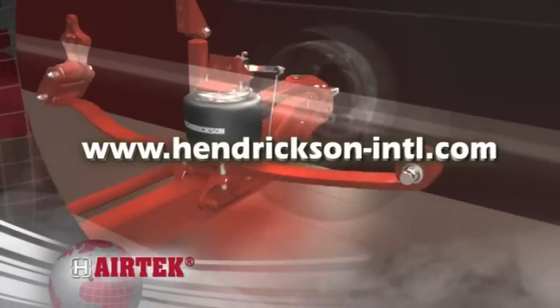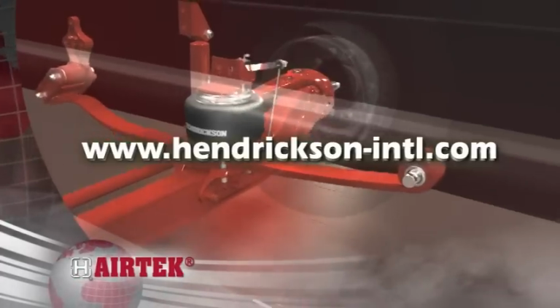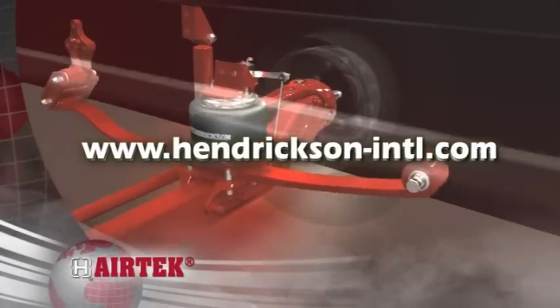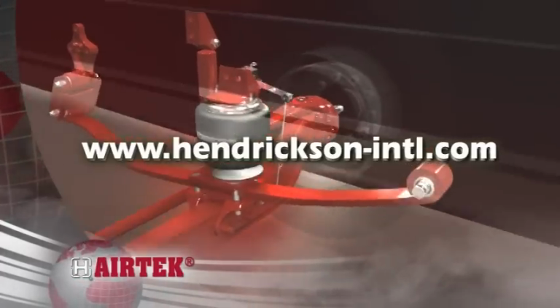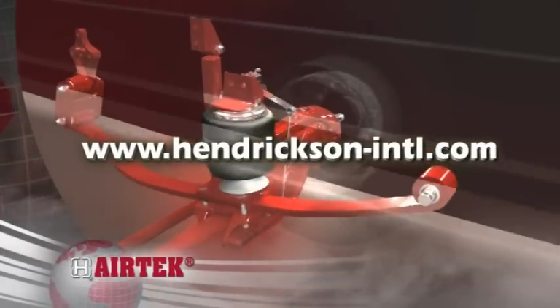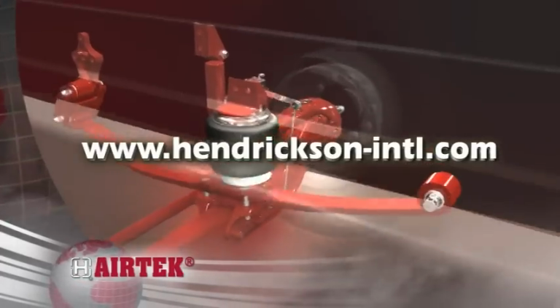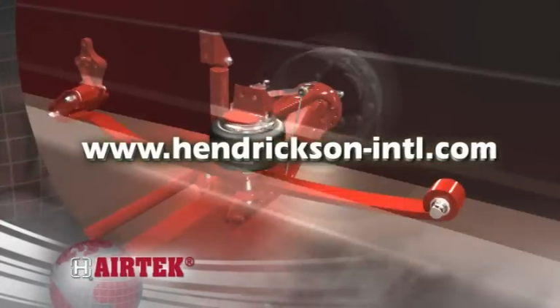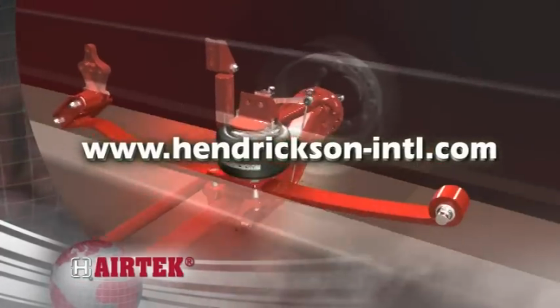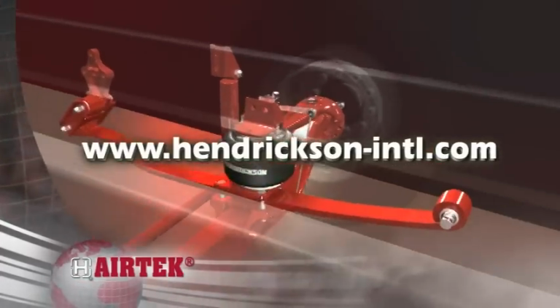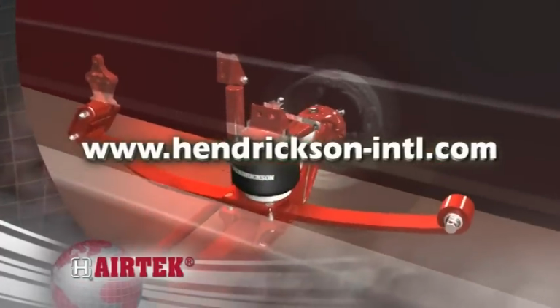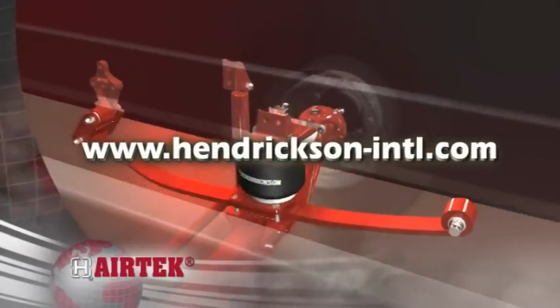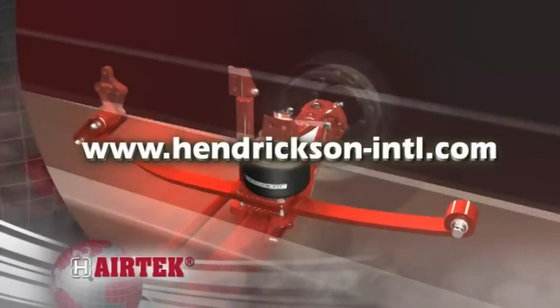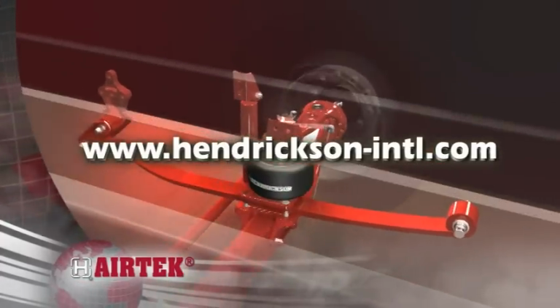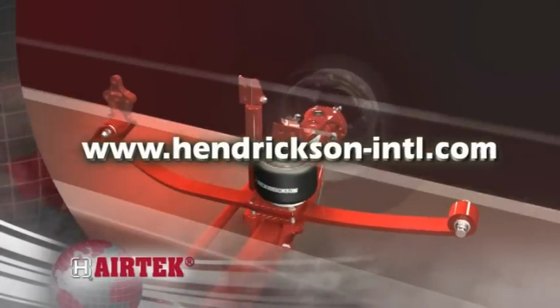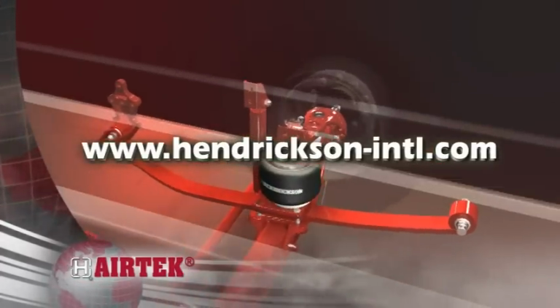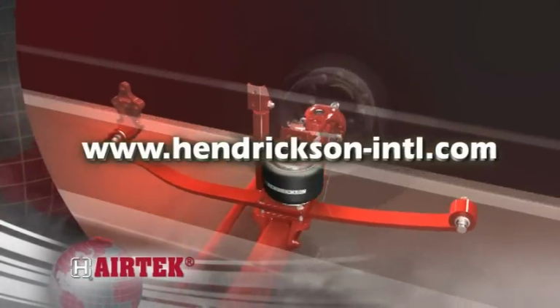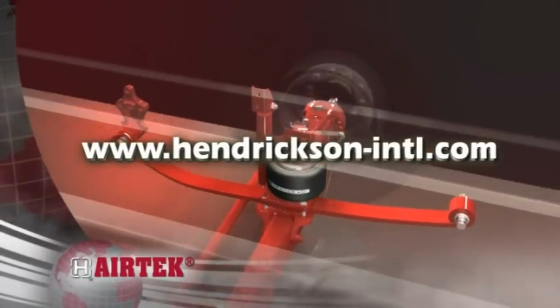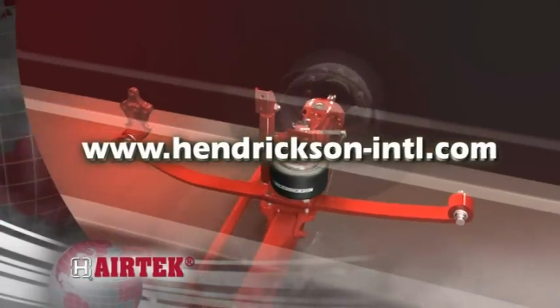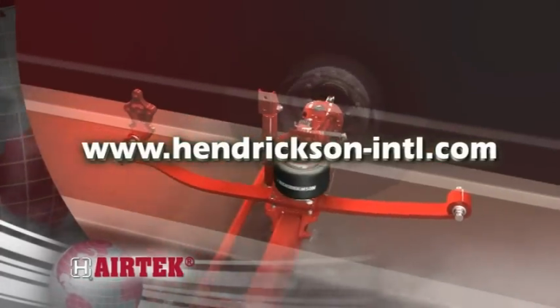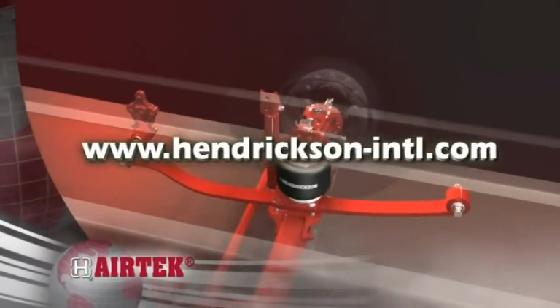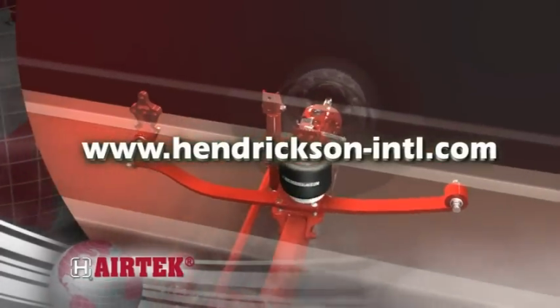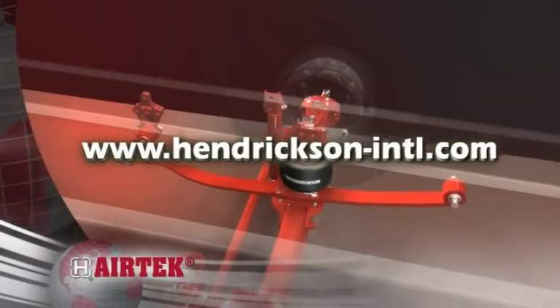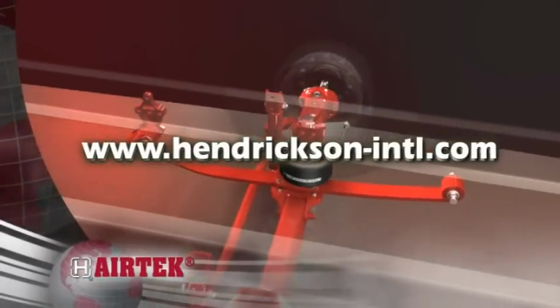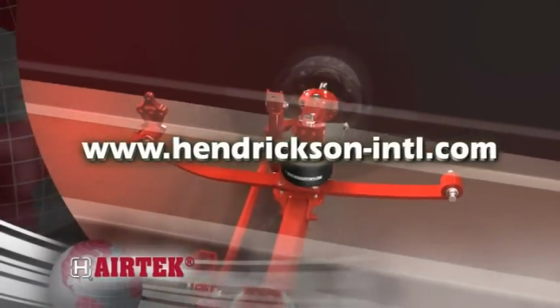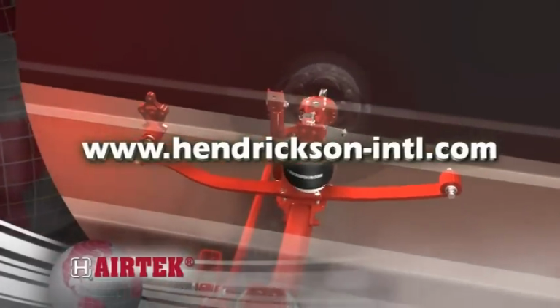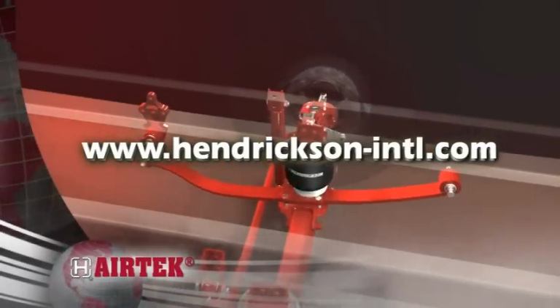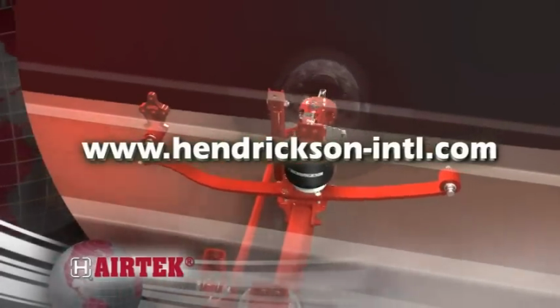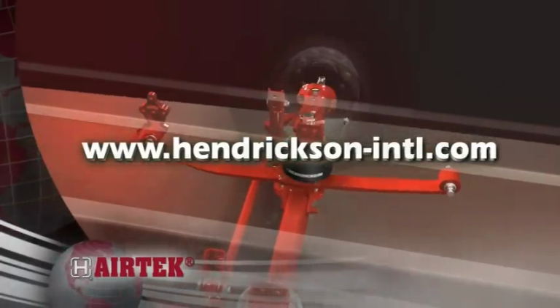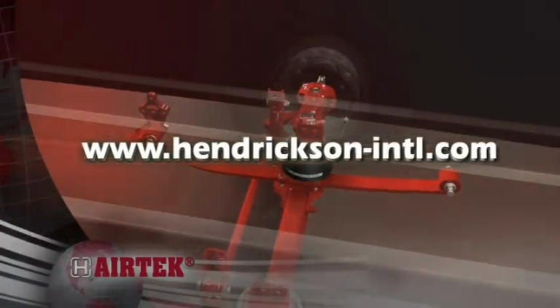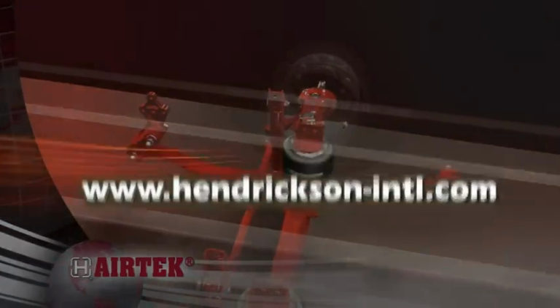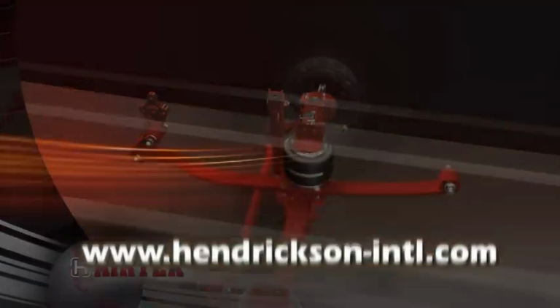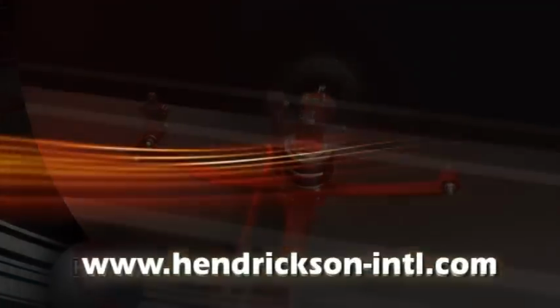Visit Hendrickson's website to learn more about the features and benefits of Airtek.